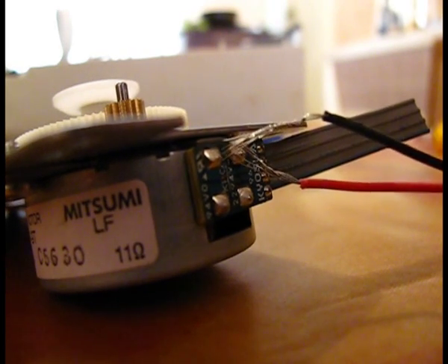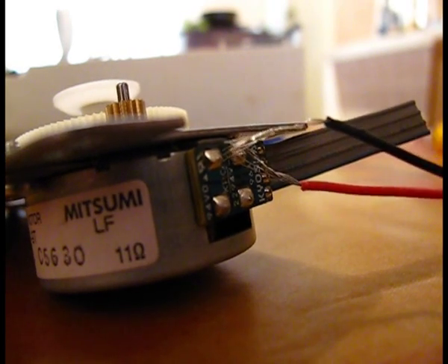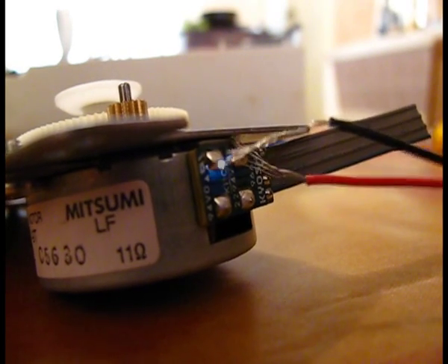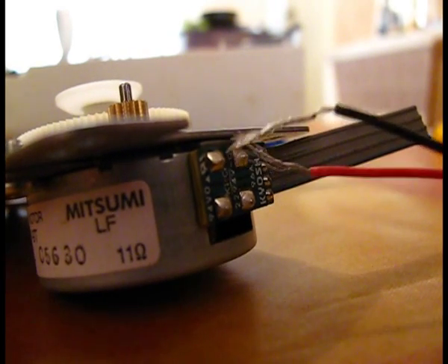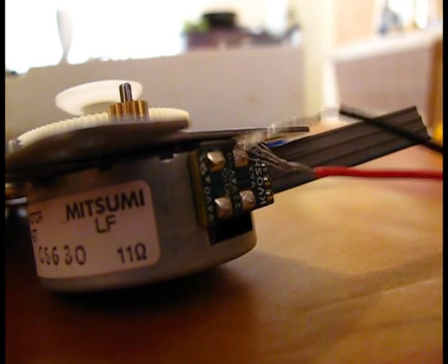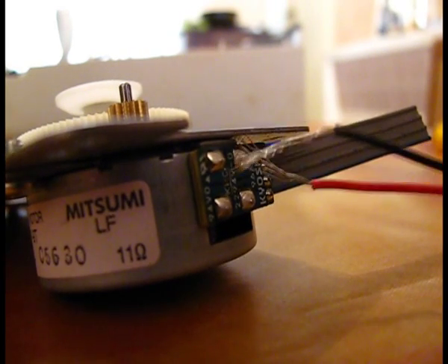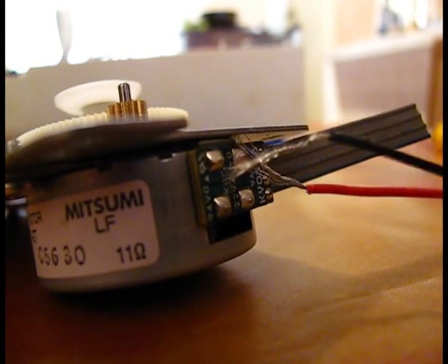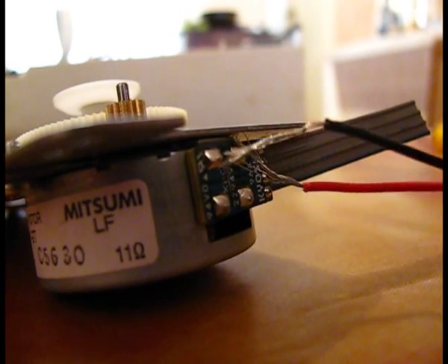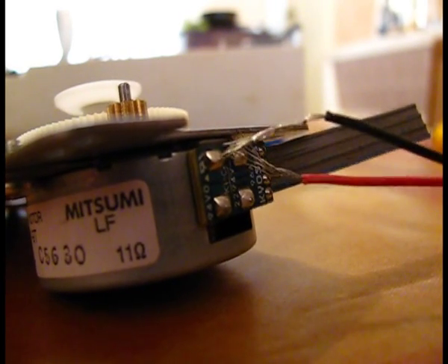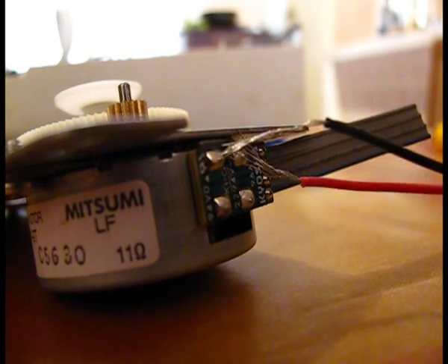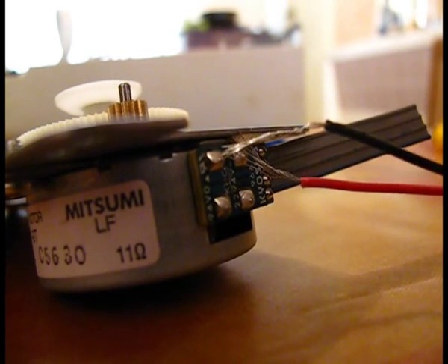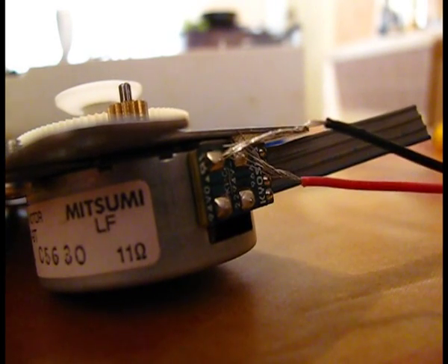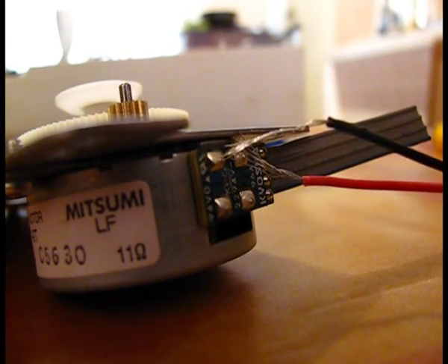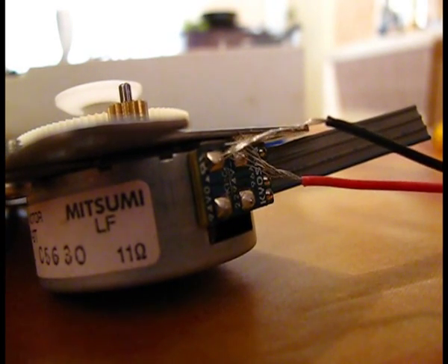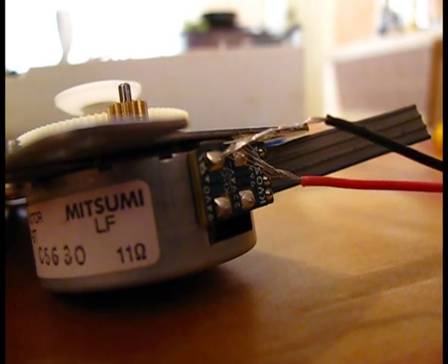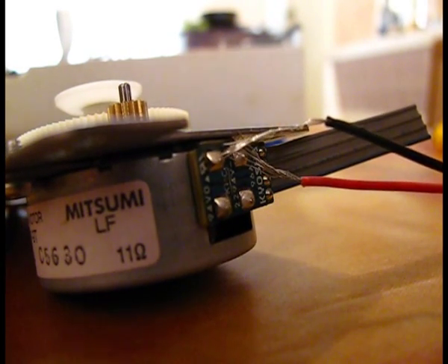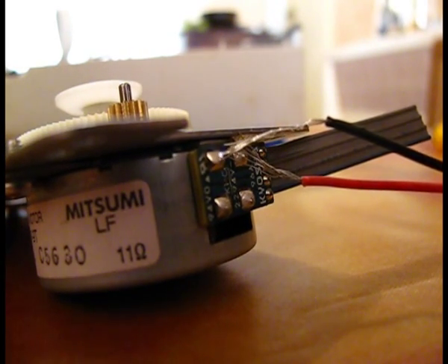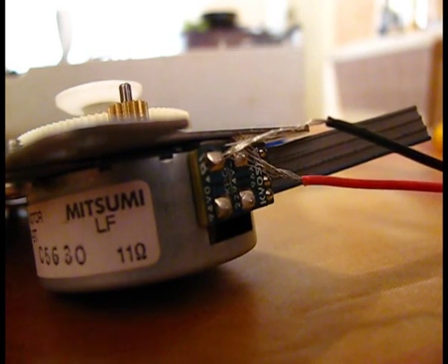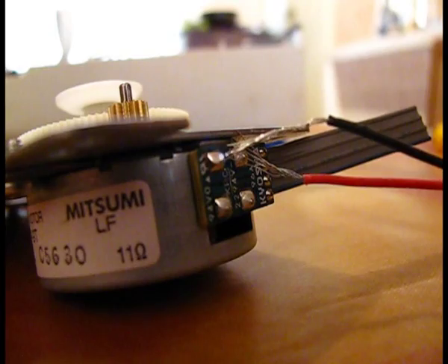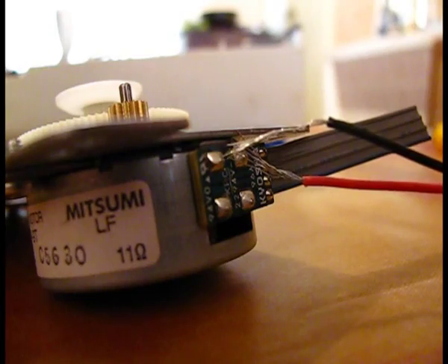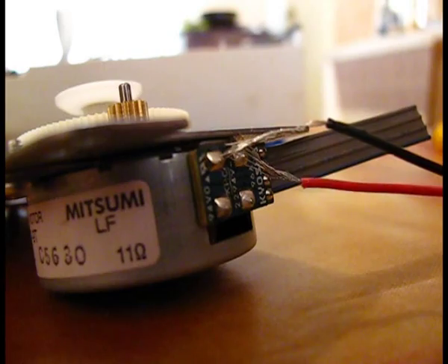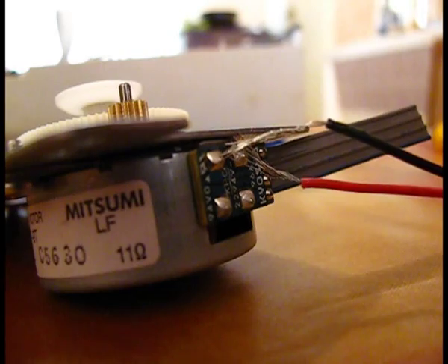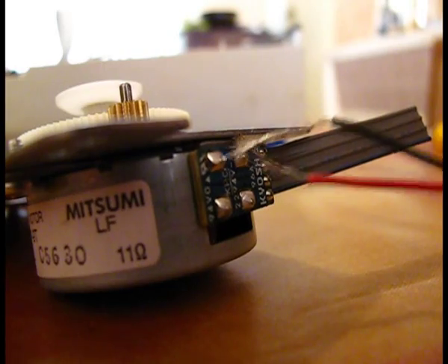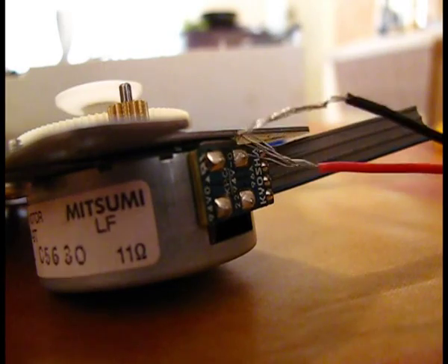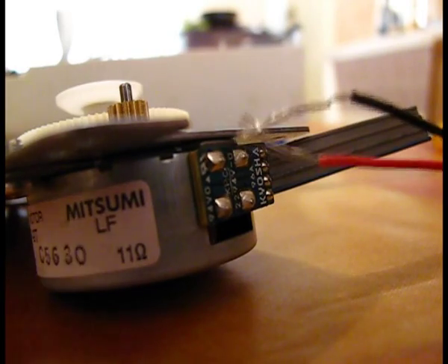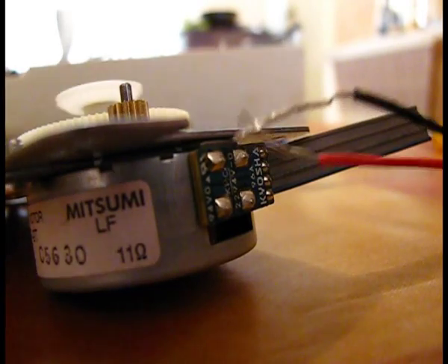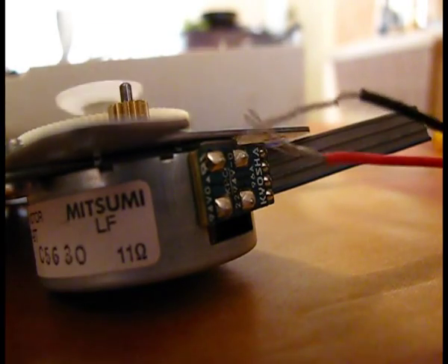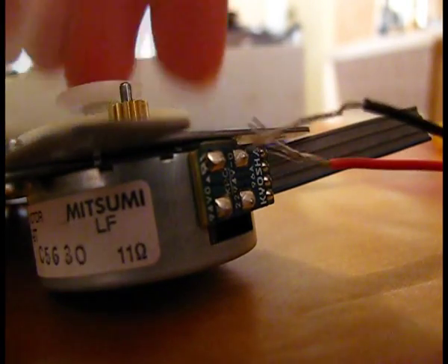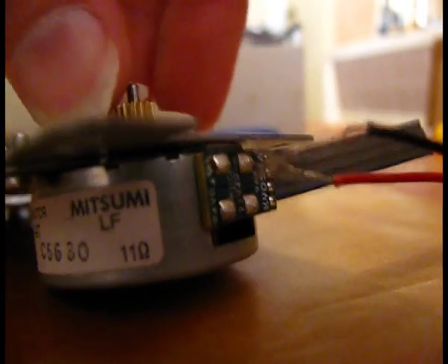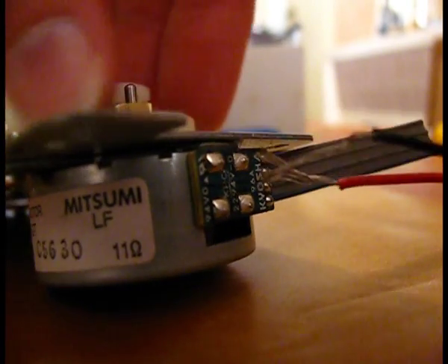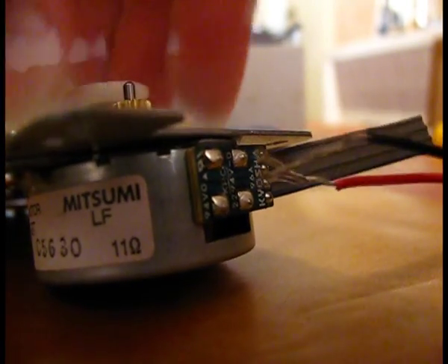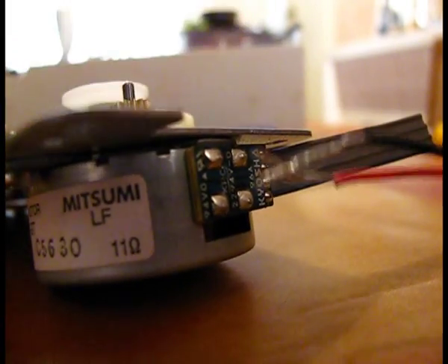It's a bit like a variable frequency motor. So simply putting electricity into this motor does not make it spin.